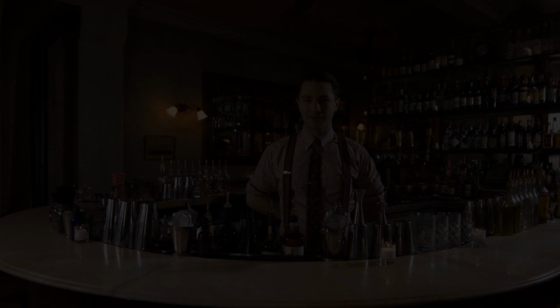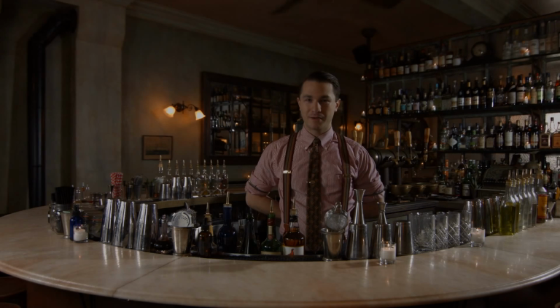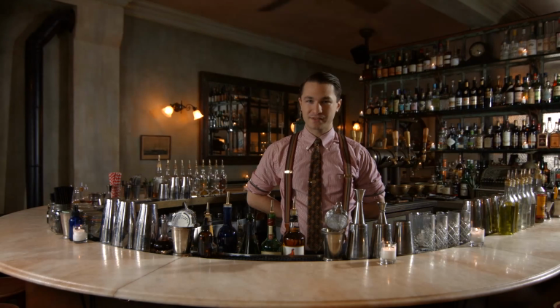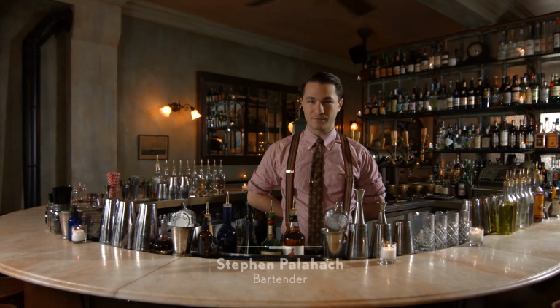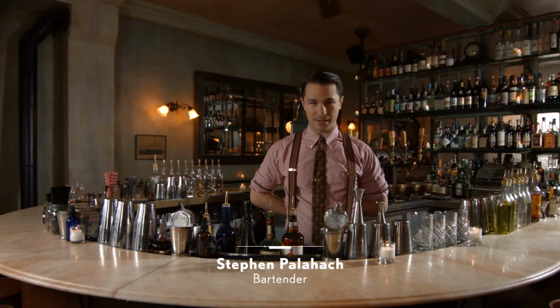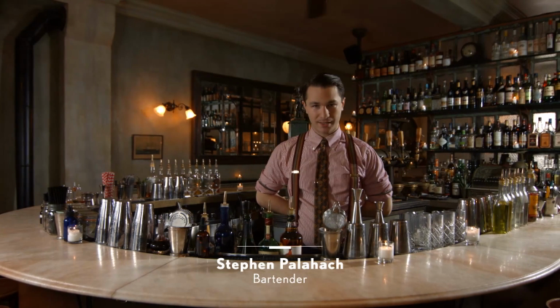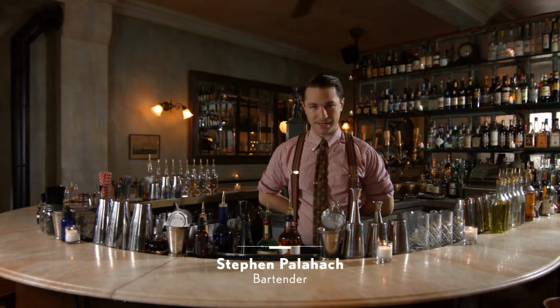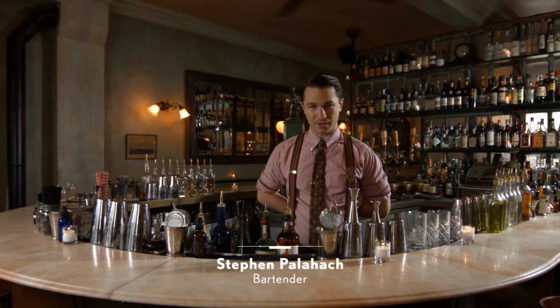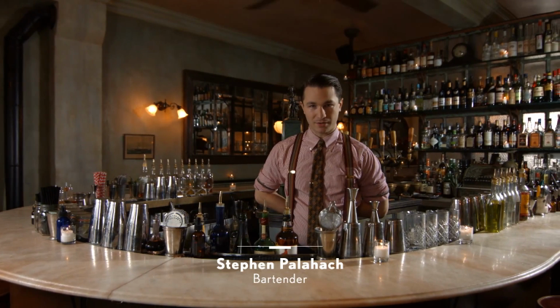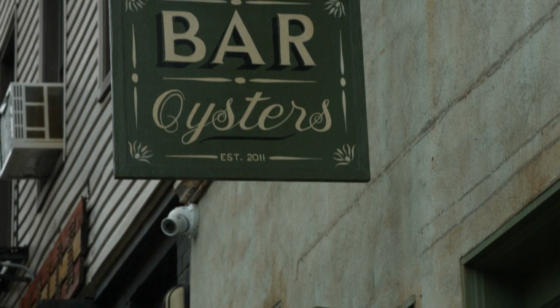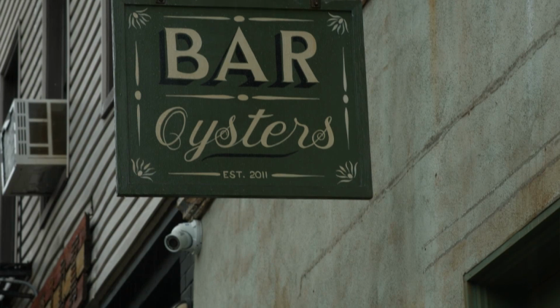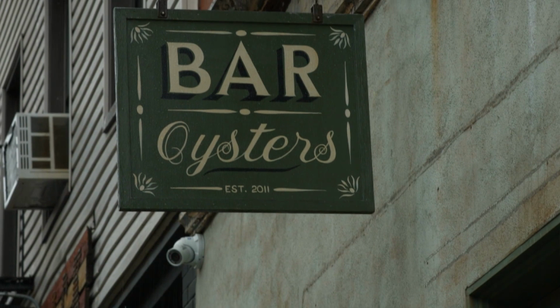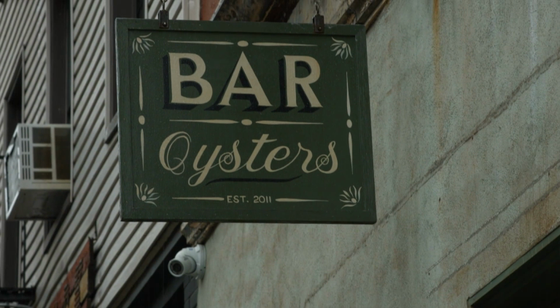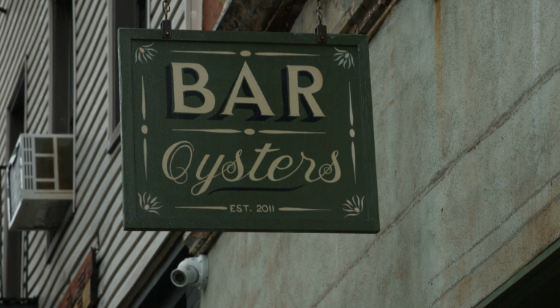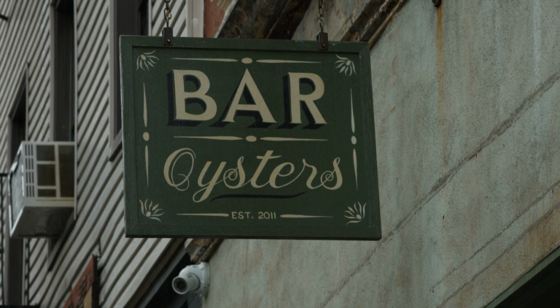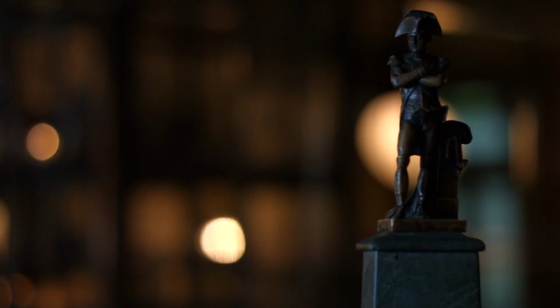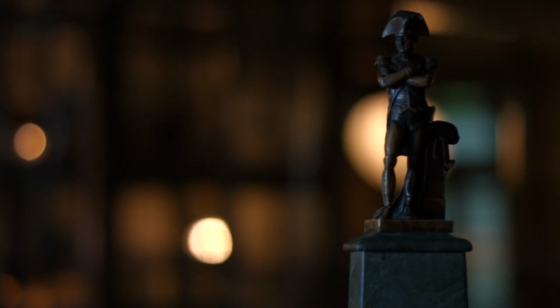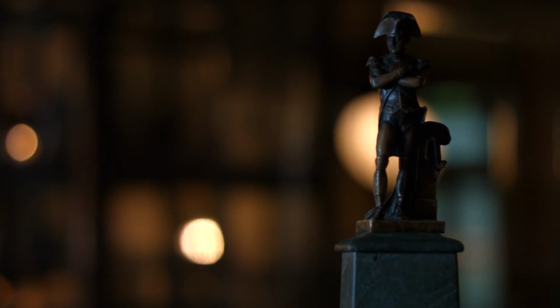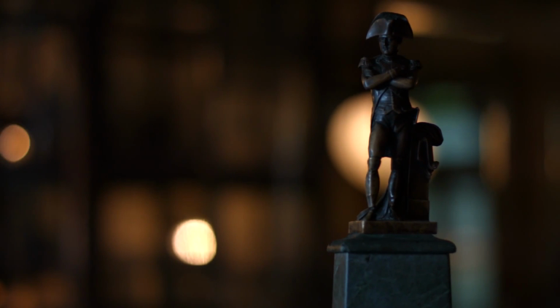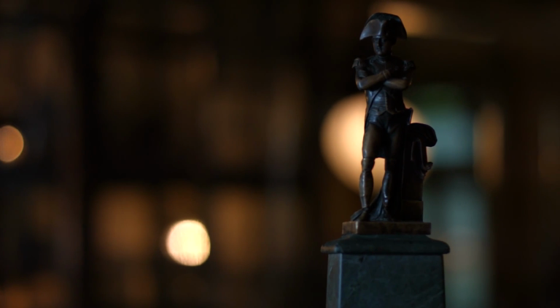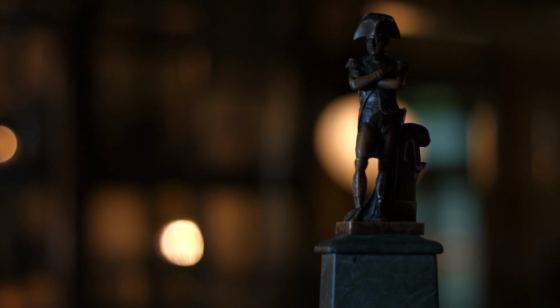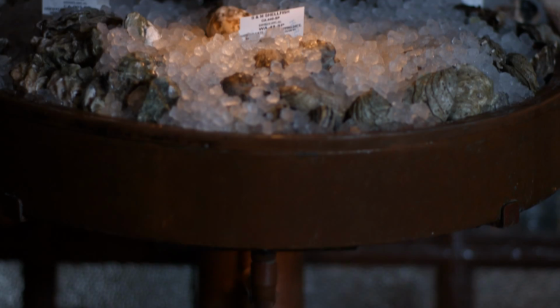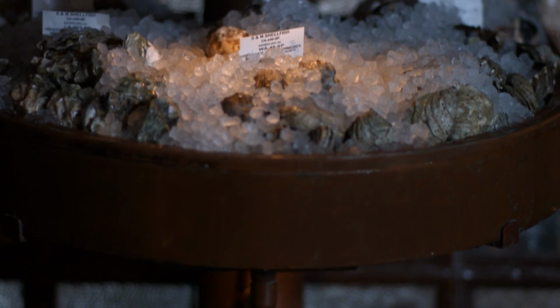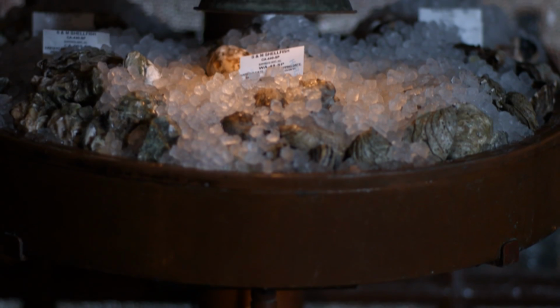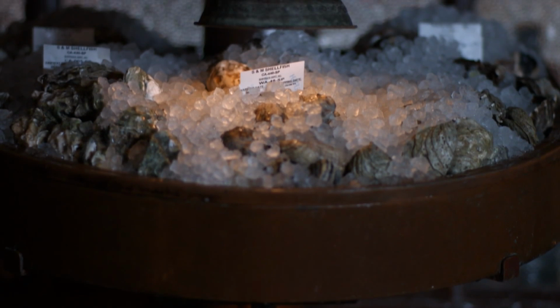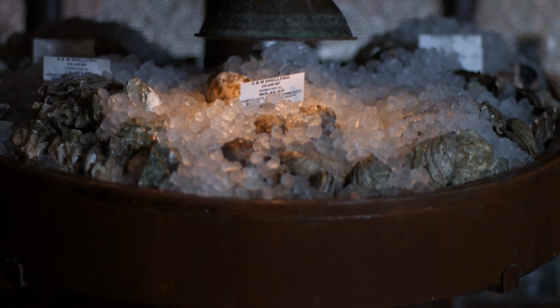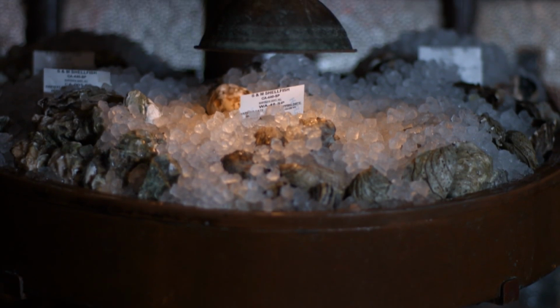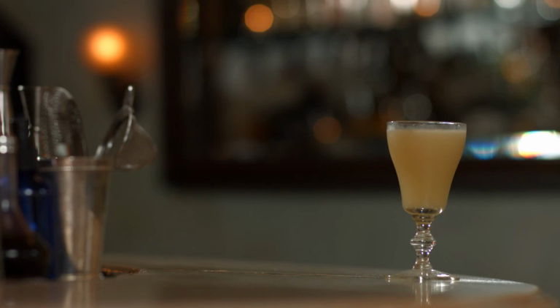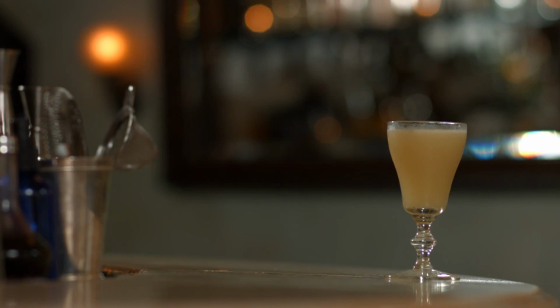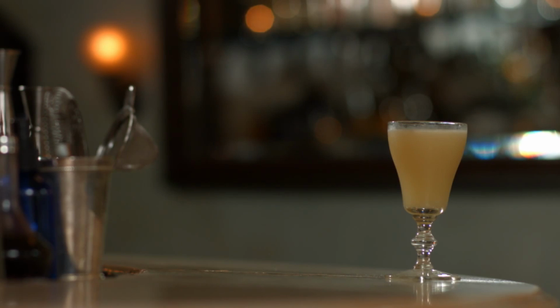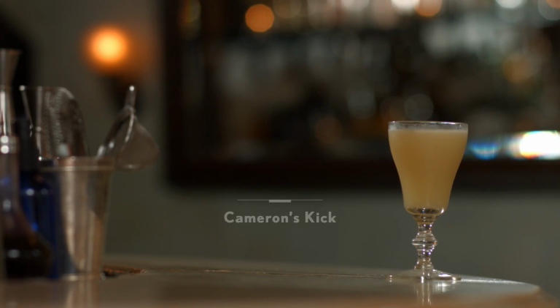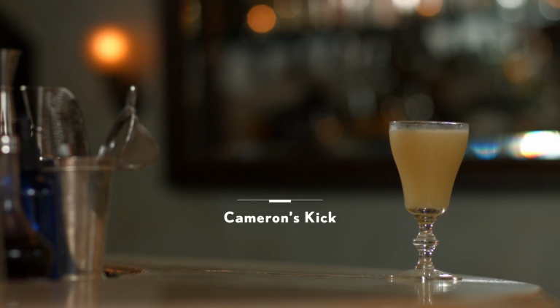My name is Steven Palahack, bartender here at Maison Premier in Brooklyn, New York. Today I'll be making for you one of my favorite cocktails called Cameron's Kick.